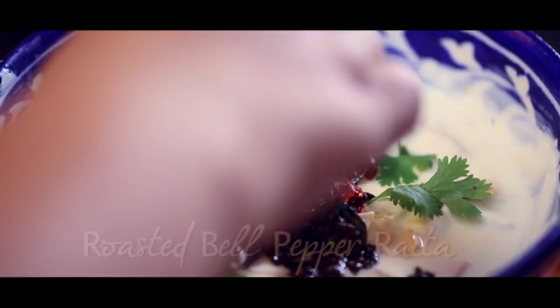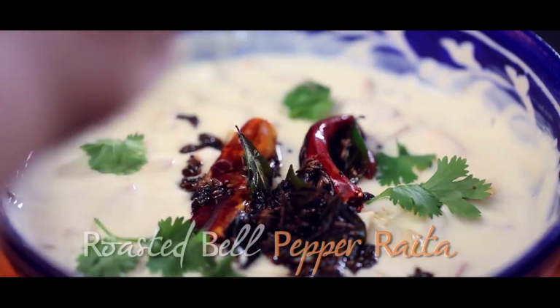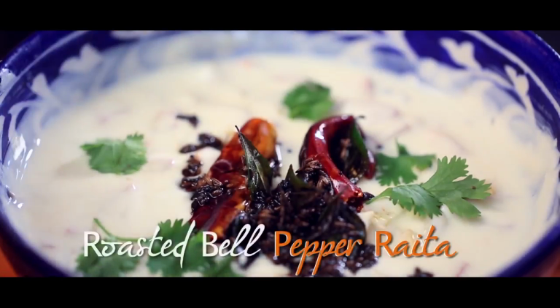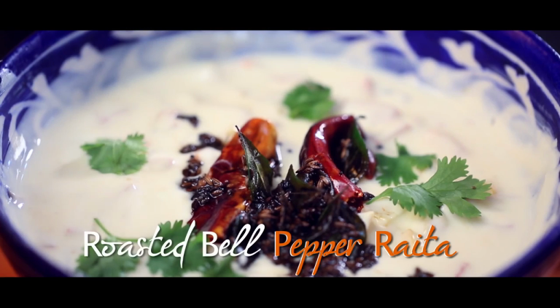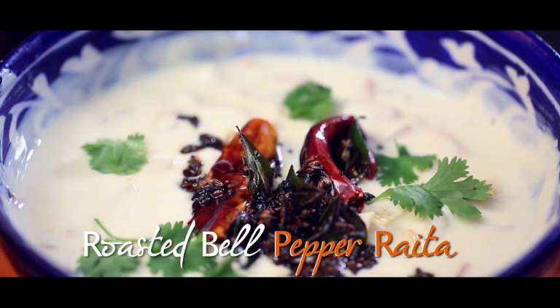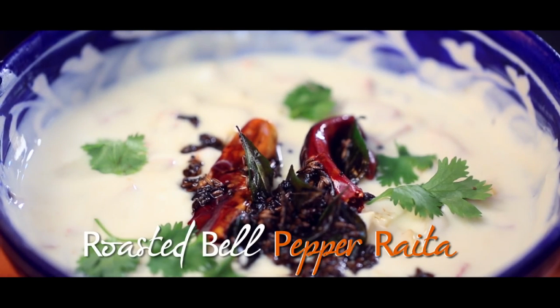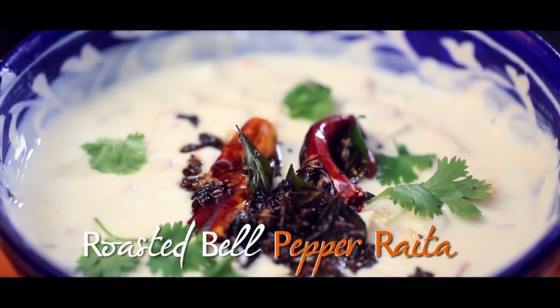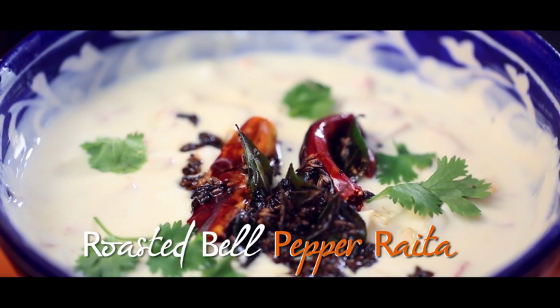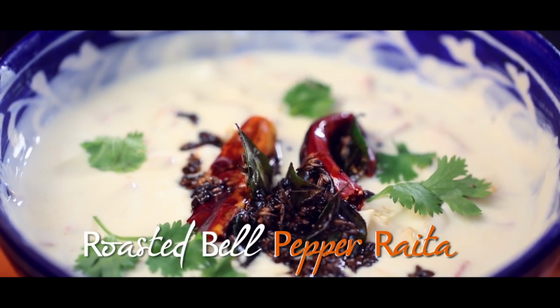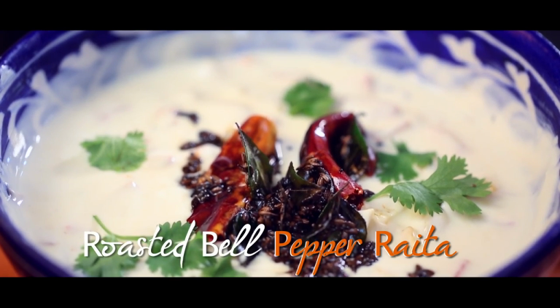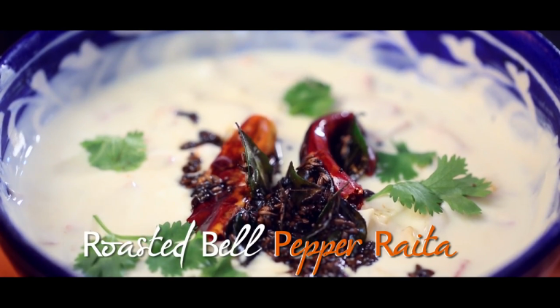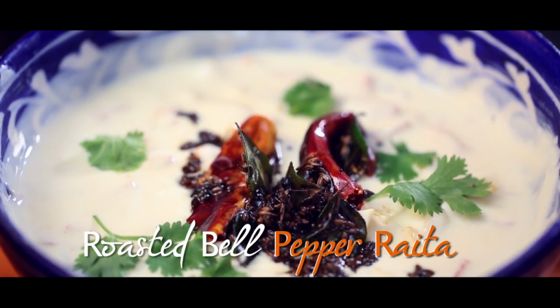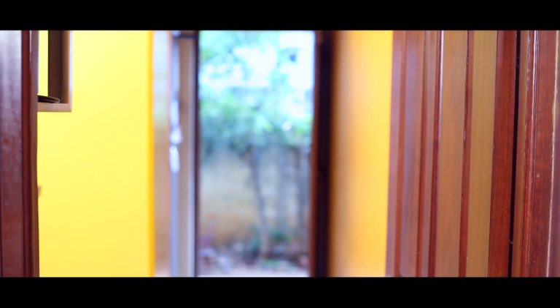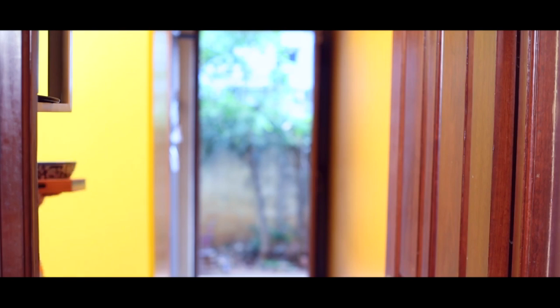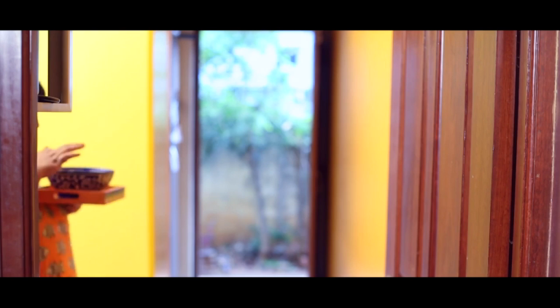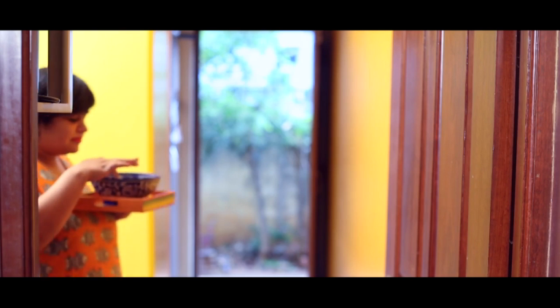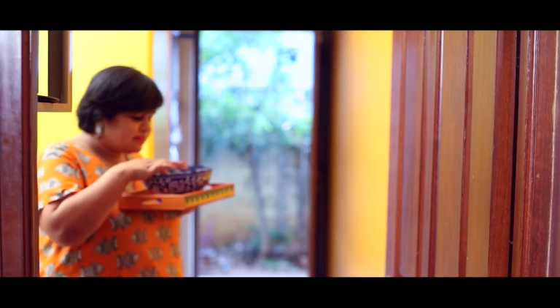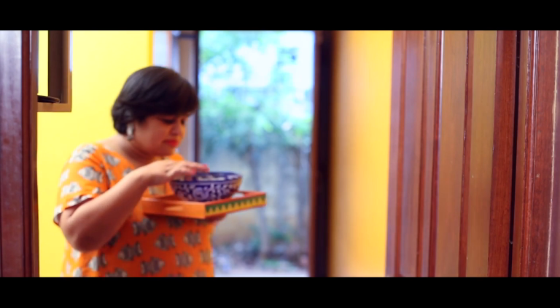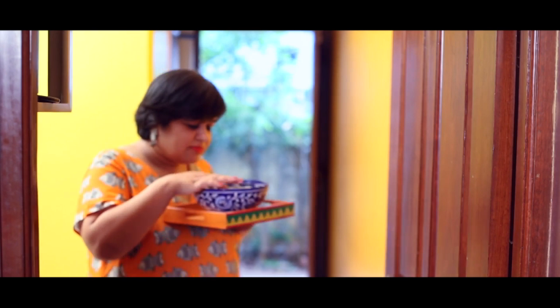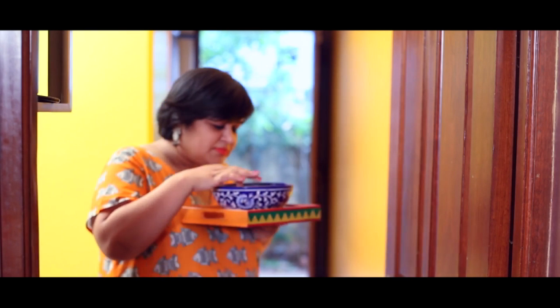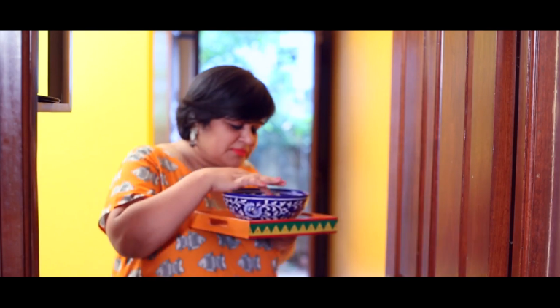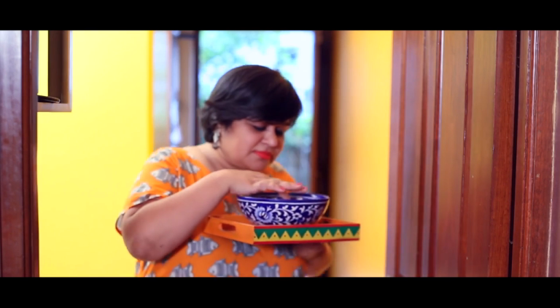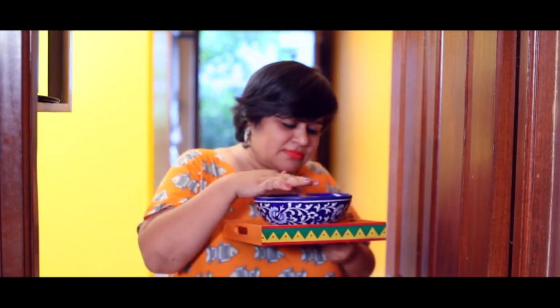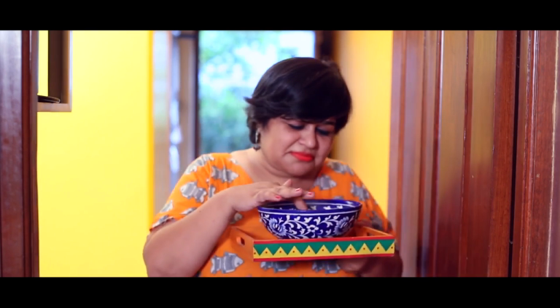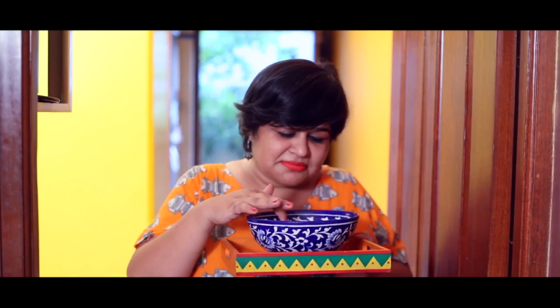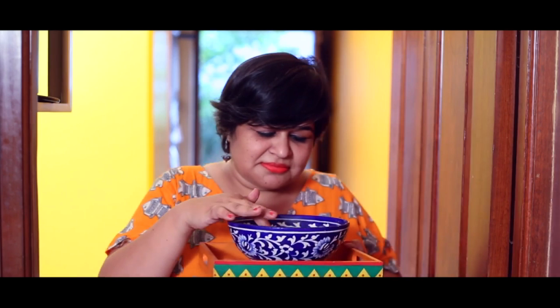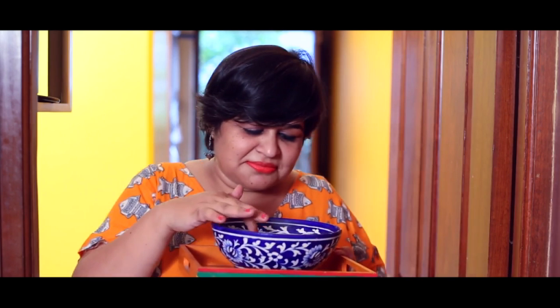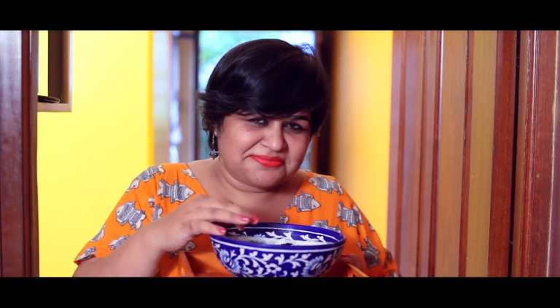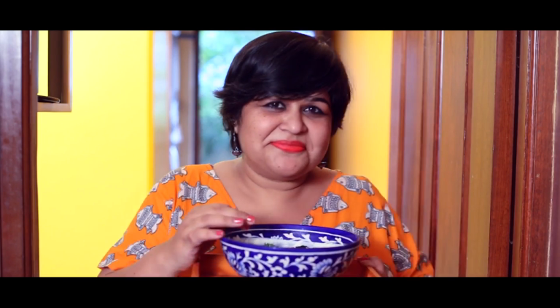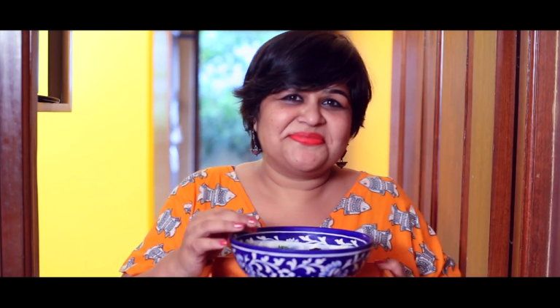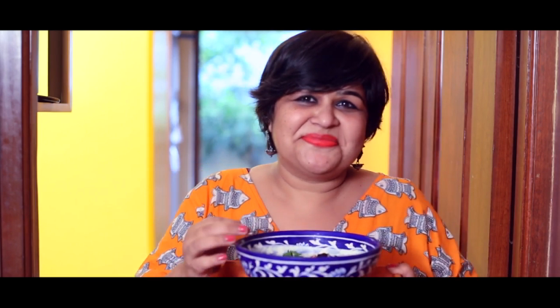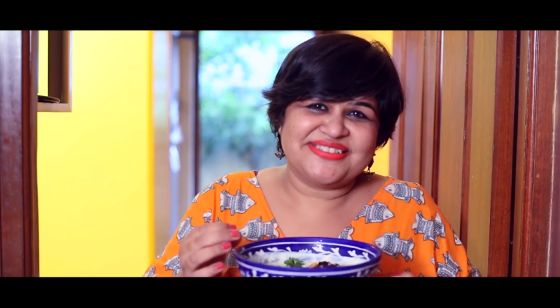I garnish it with coriander leaves and it is ready to become the talking point at lunch again.